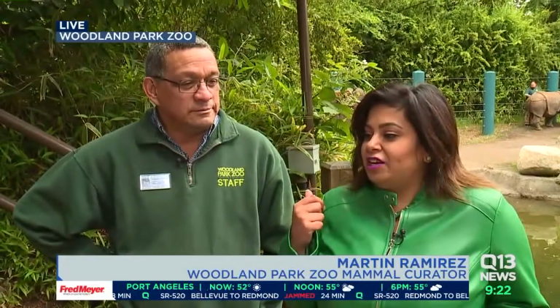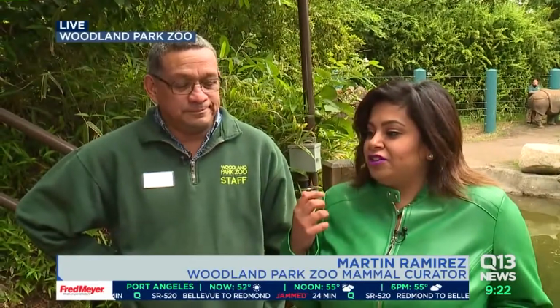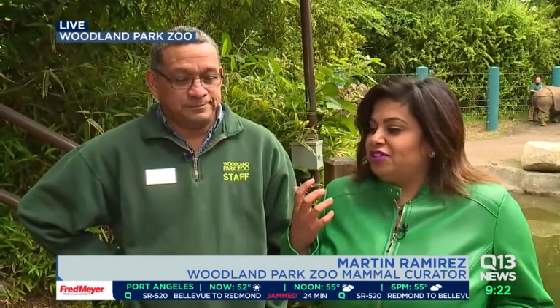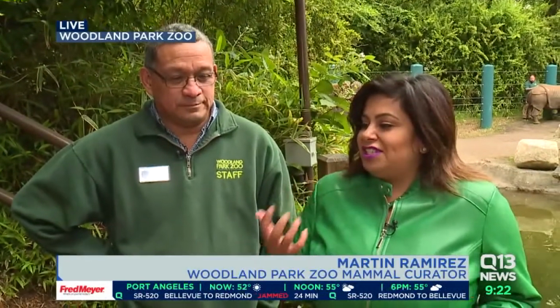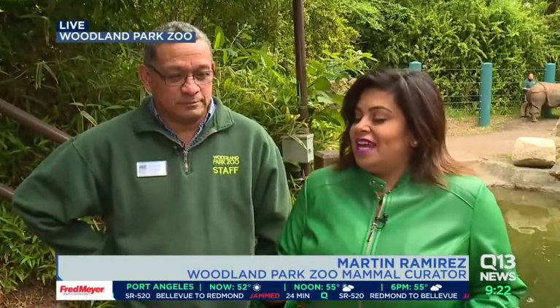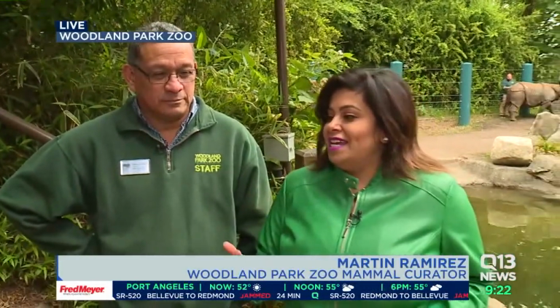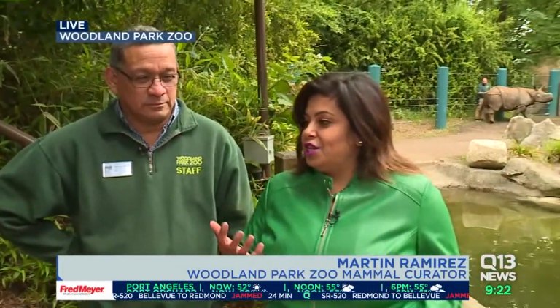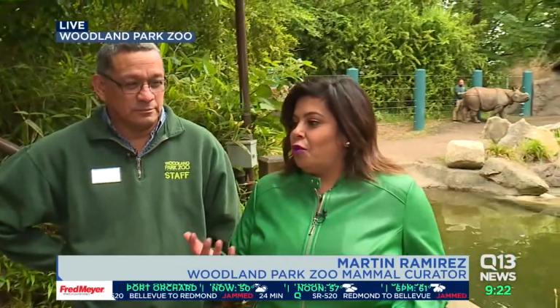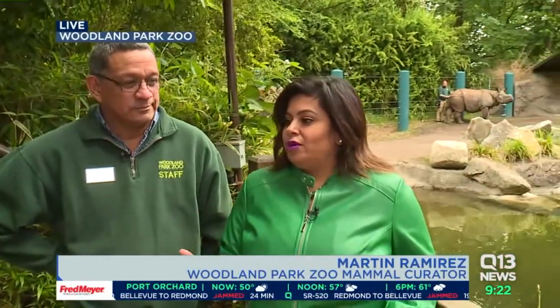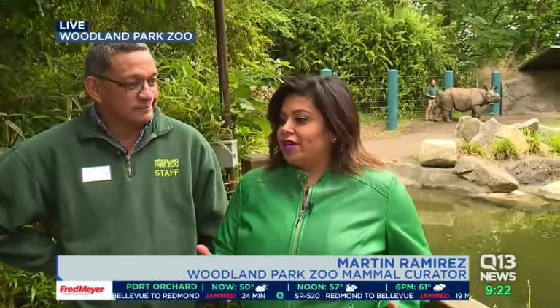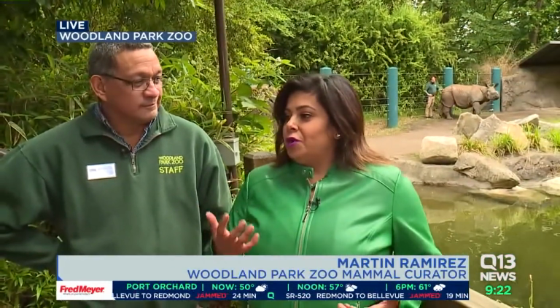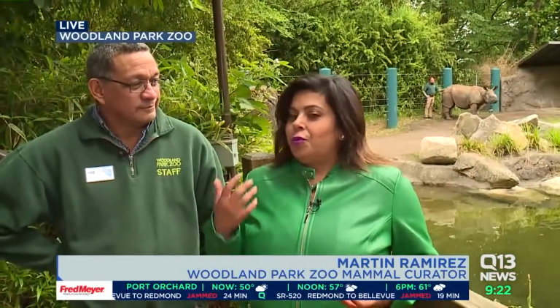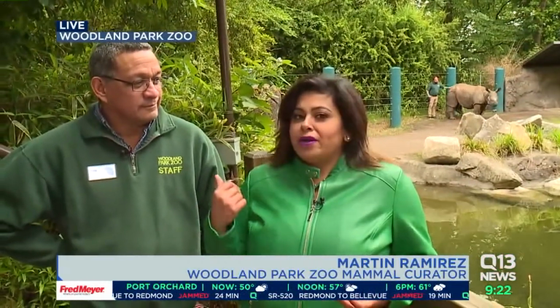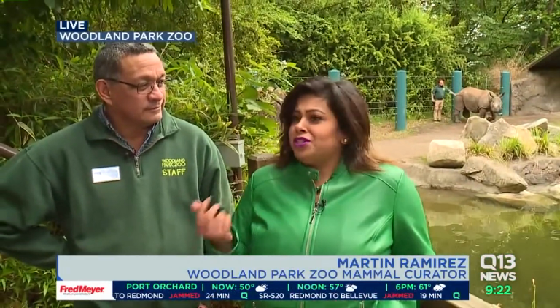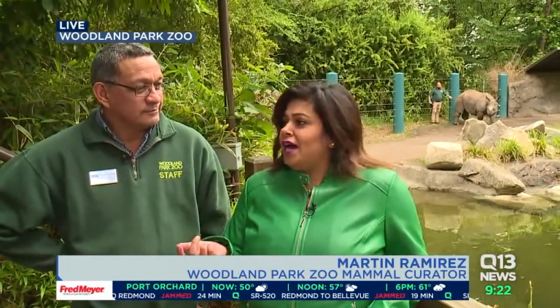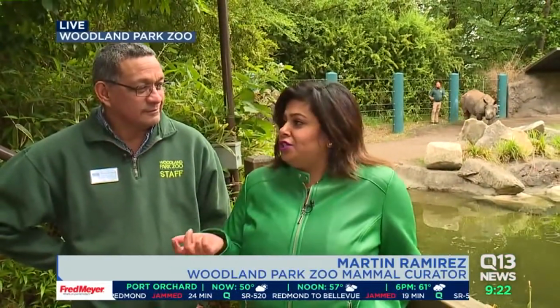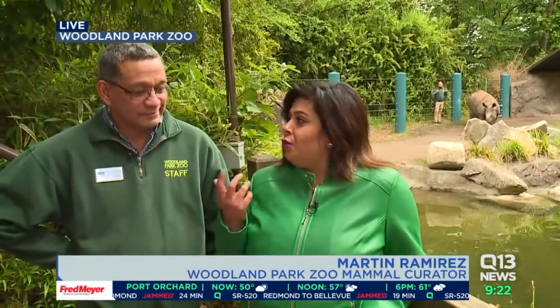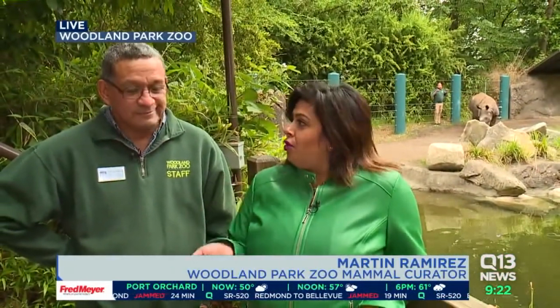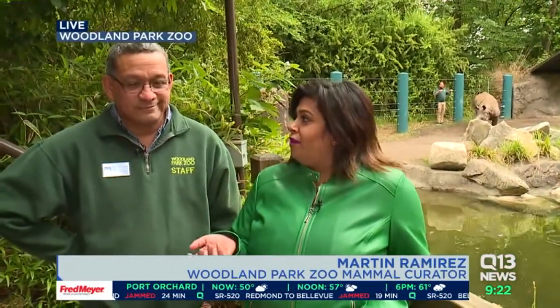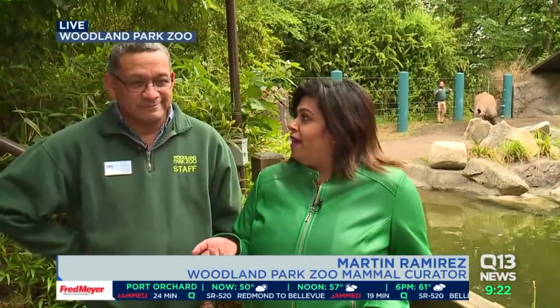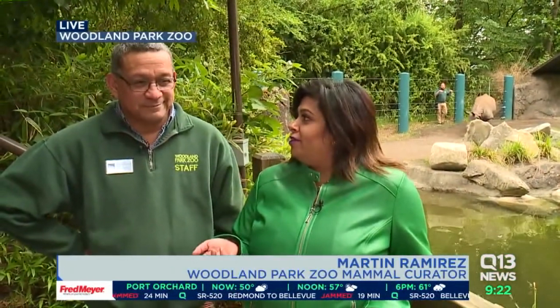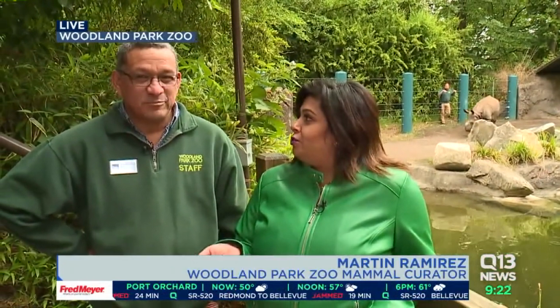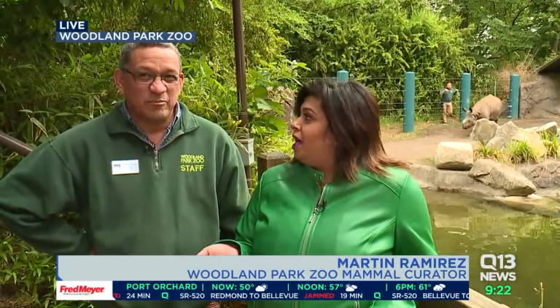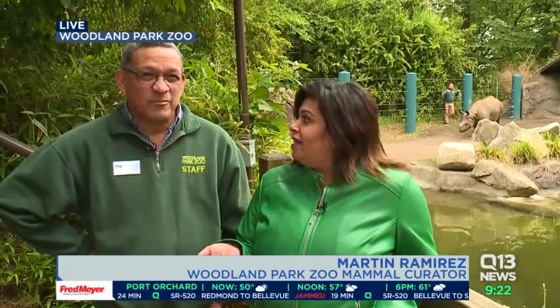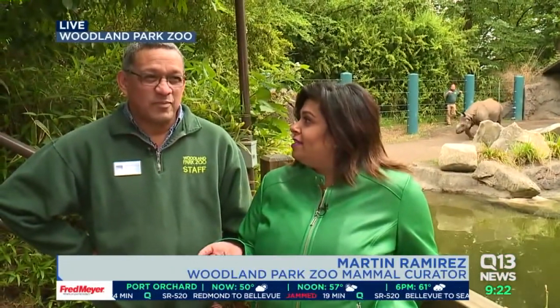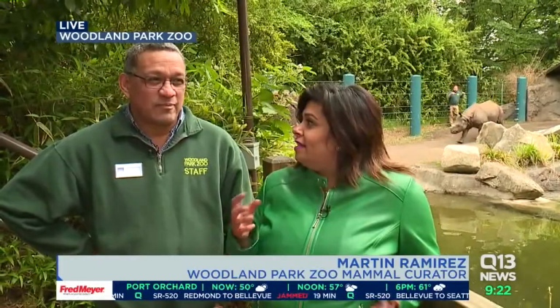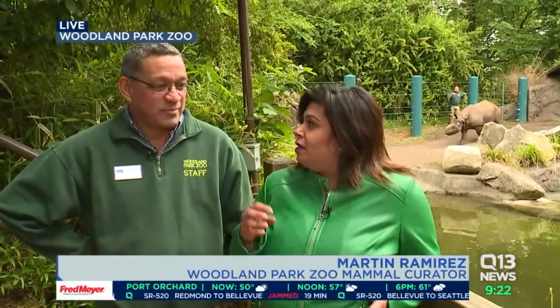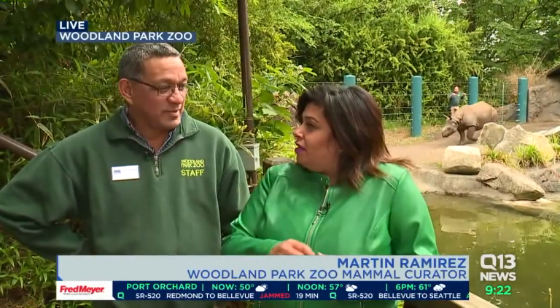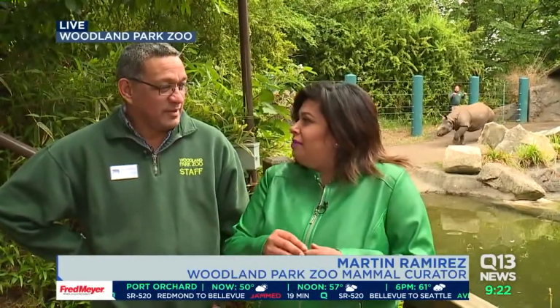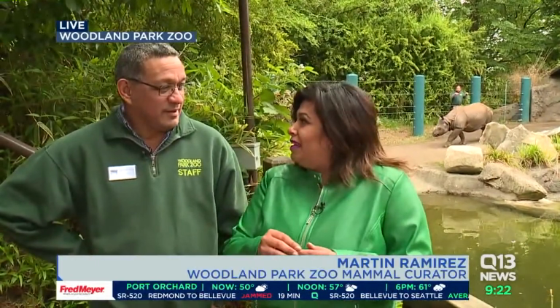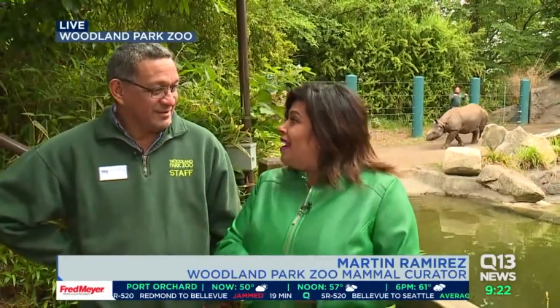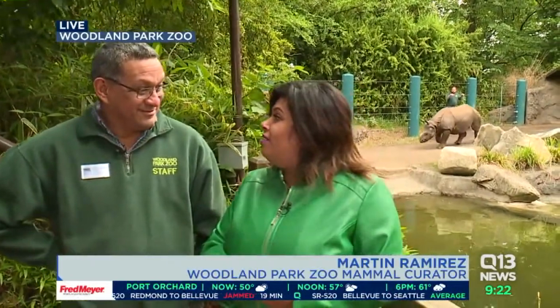Their skin, their horns — where's Taj's horn right now? Did you cut it? Does it need to be clipped like nails?